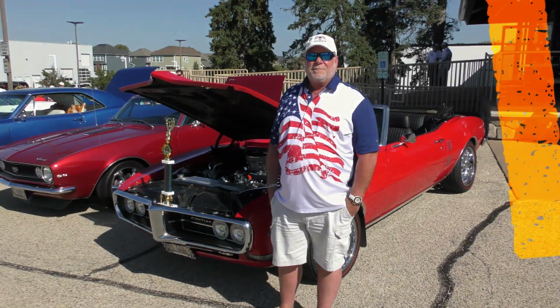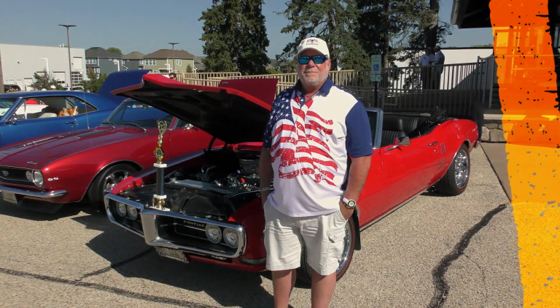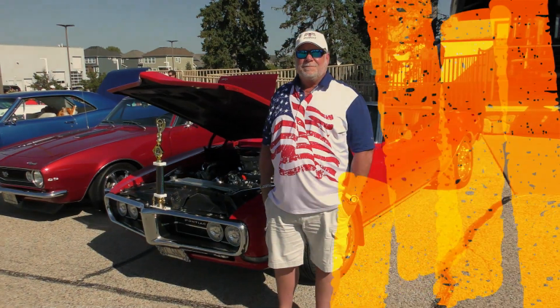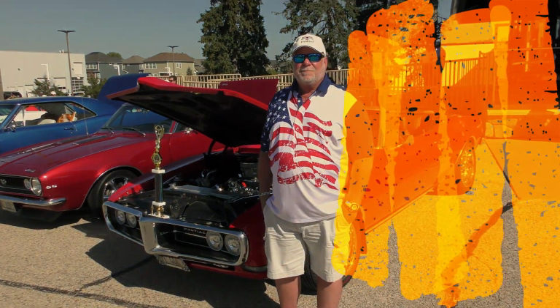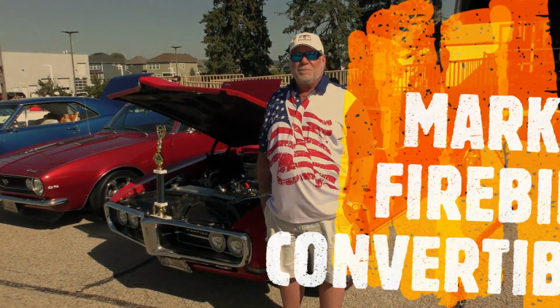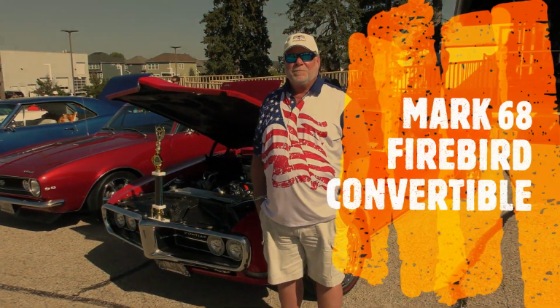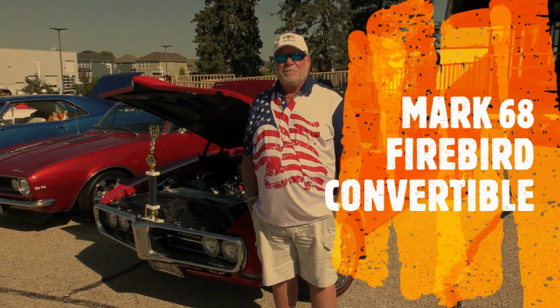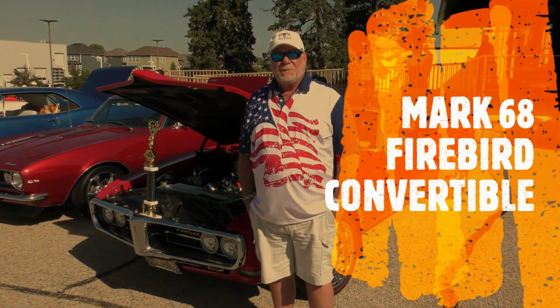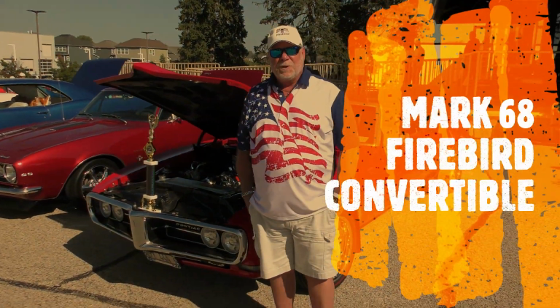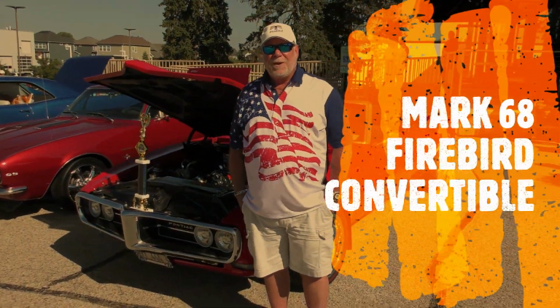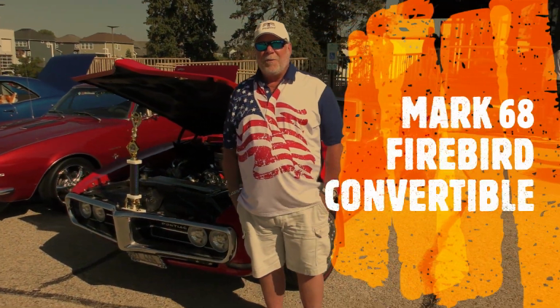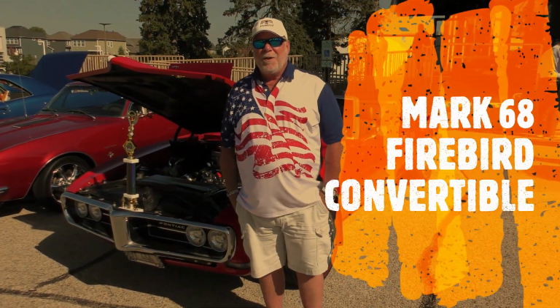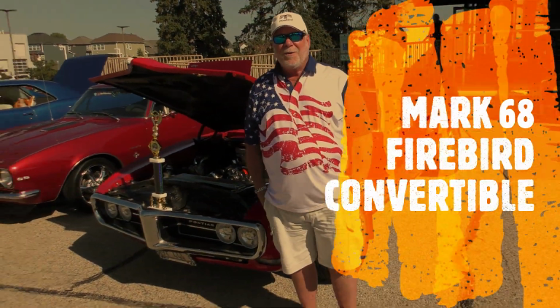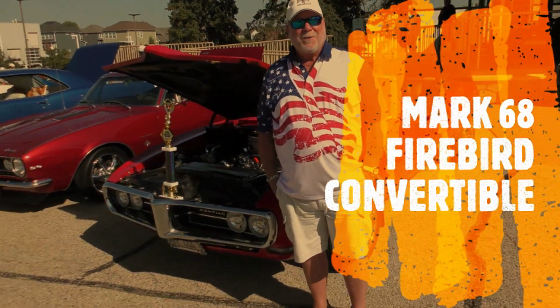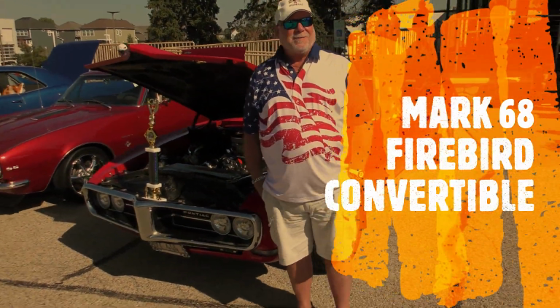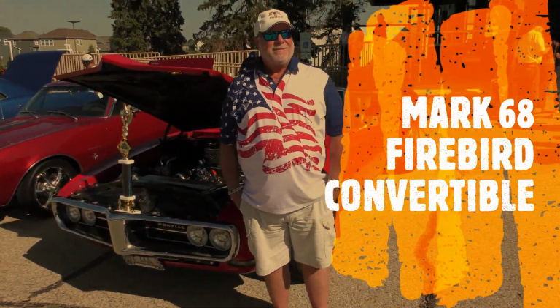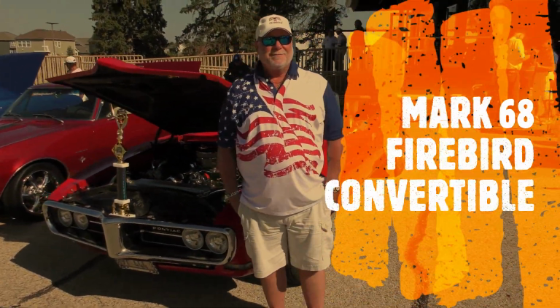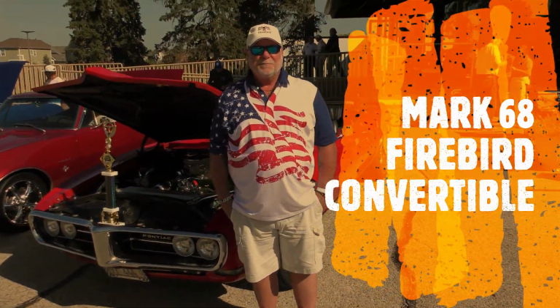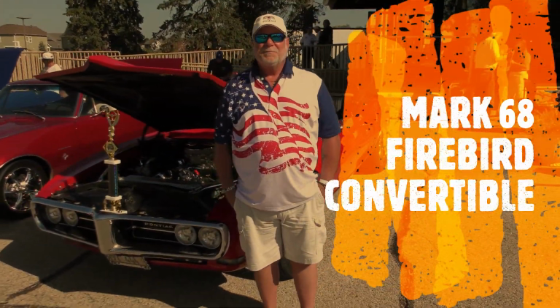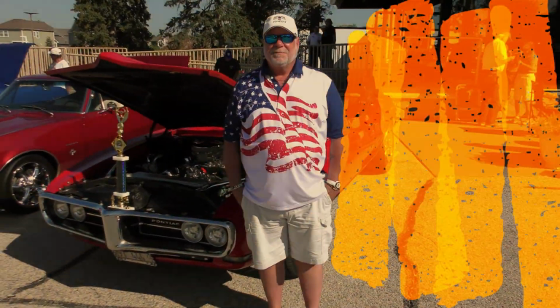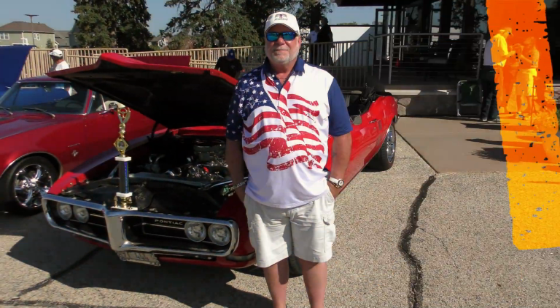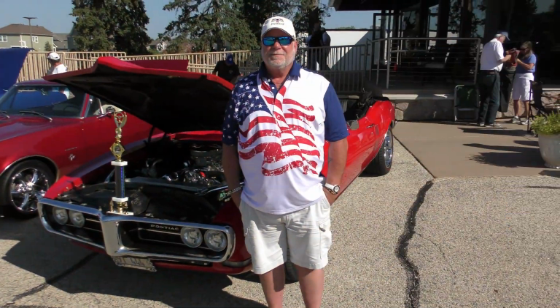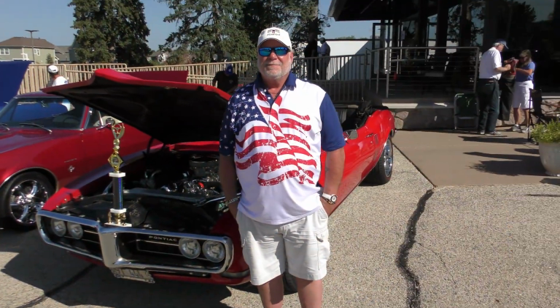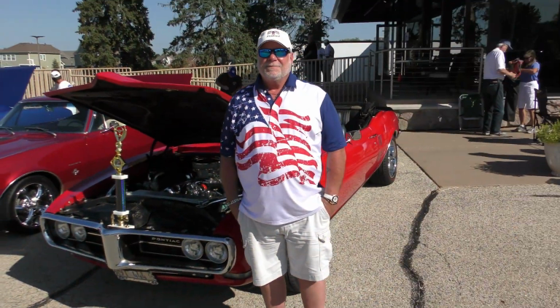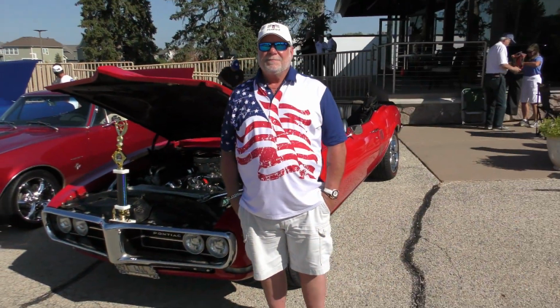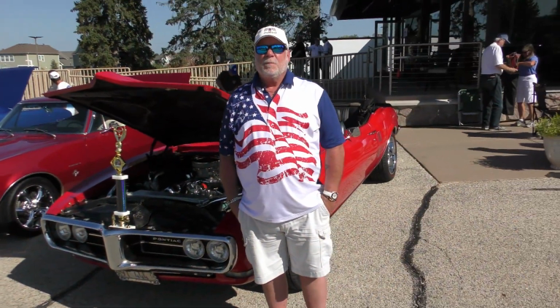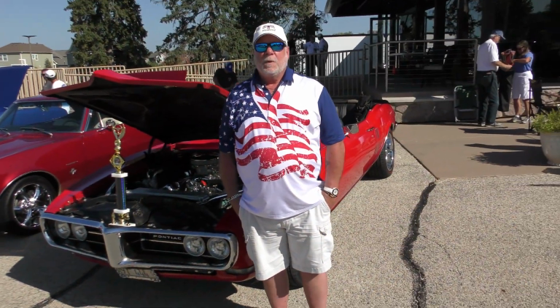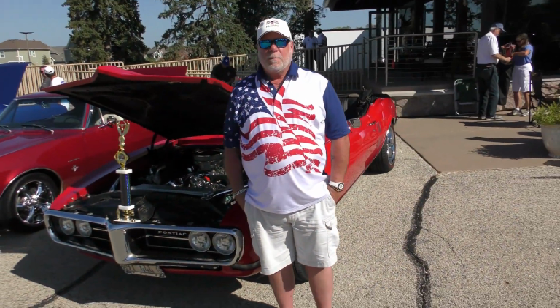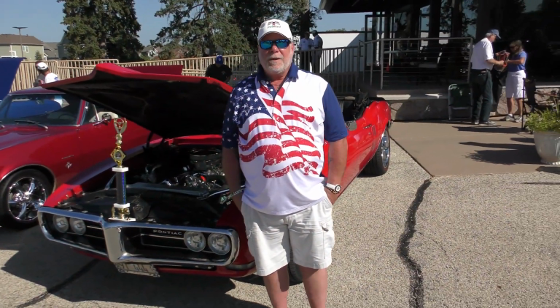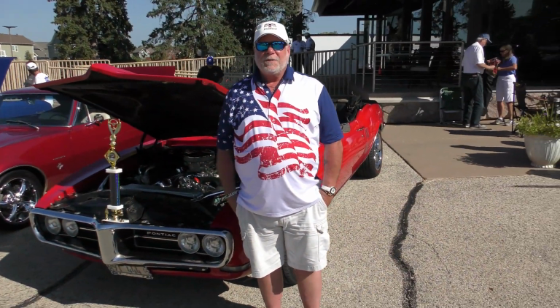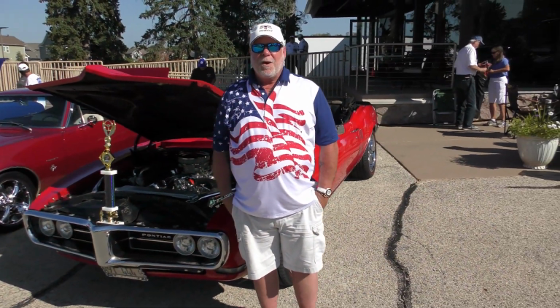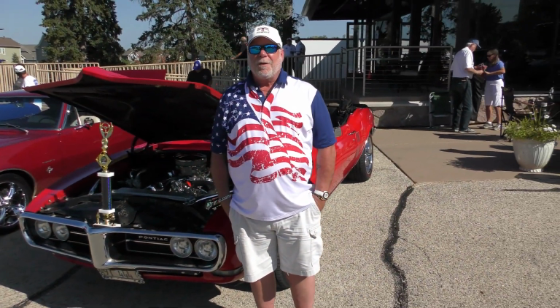How you doing today, my man? Good, how are you? All right. So what's your name? My name is Mark.